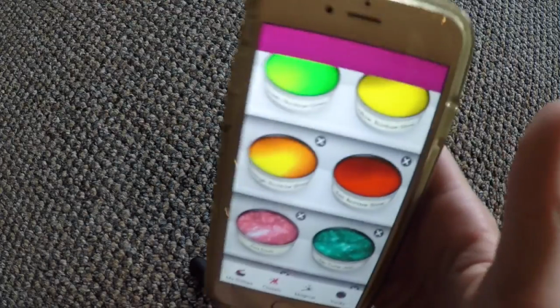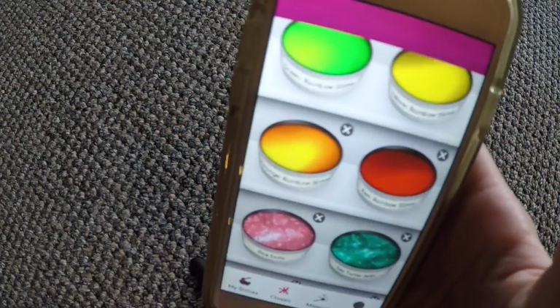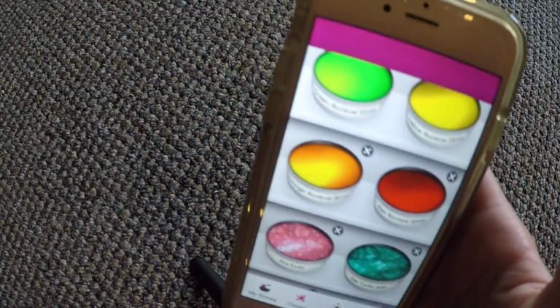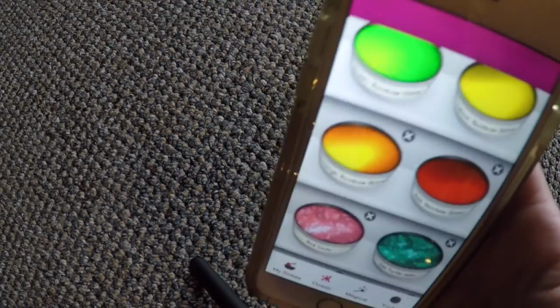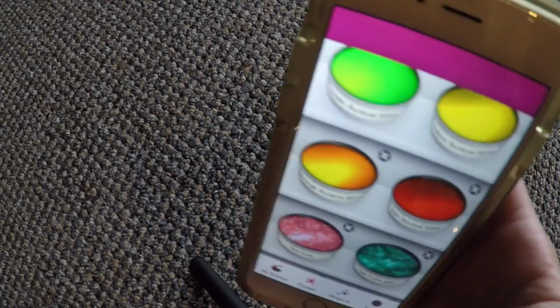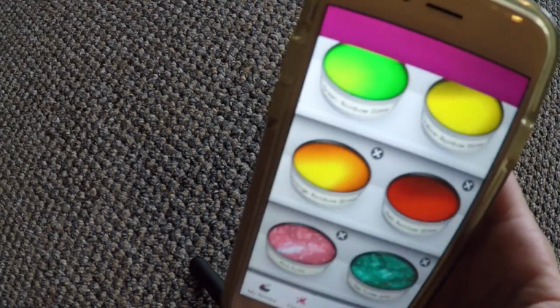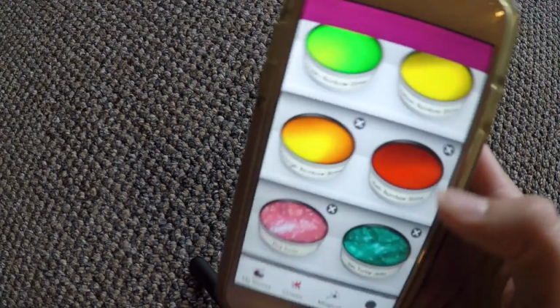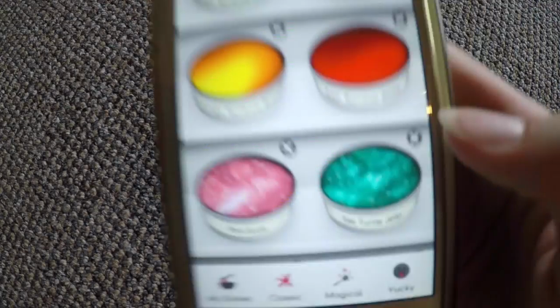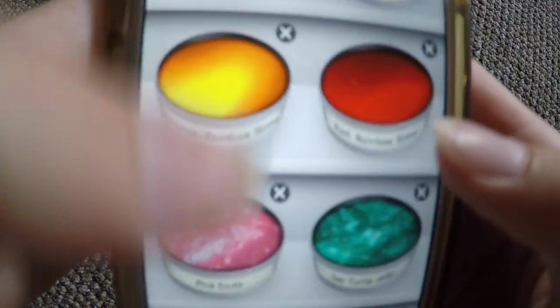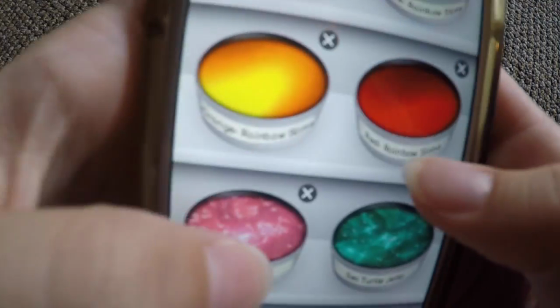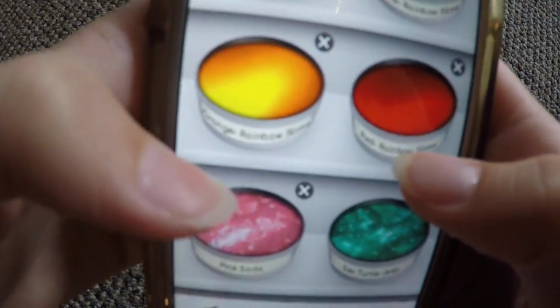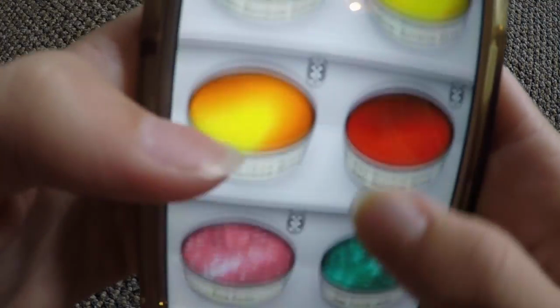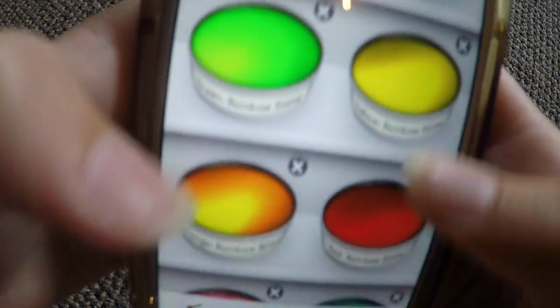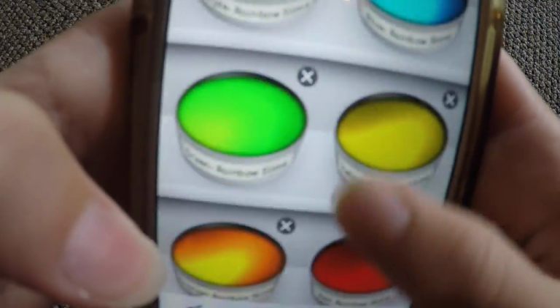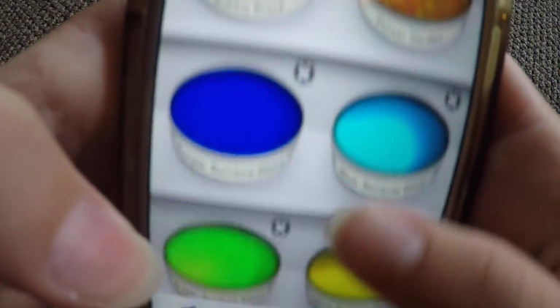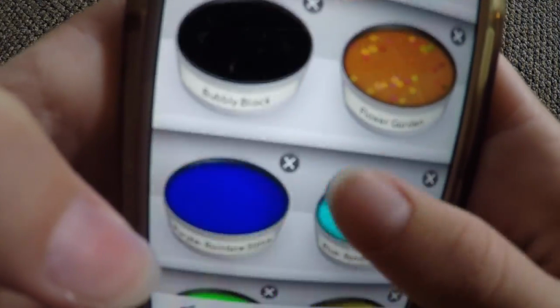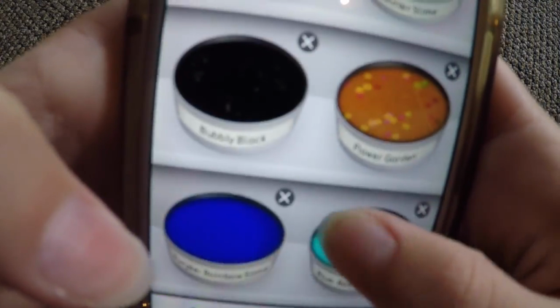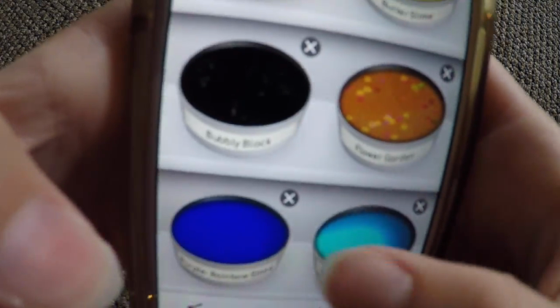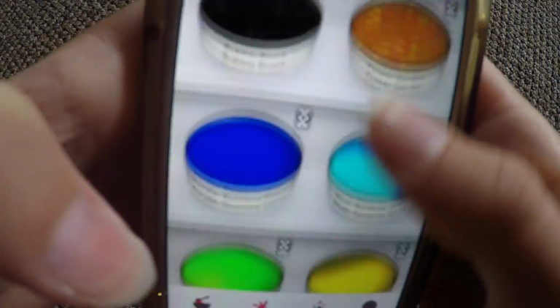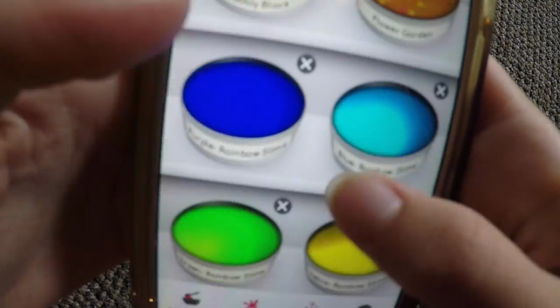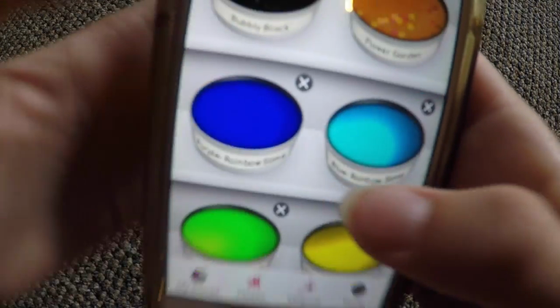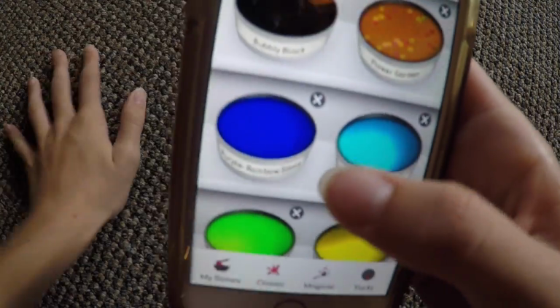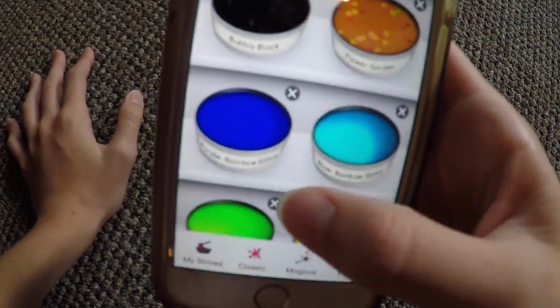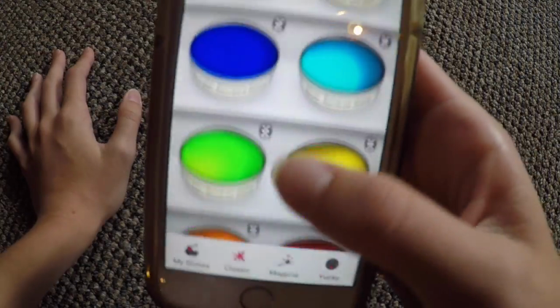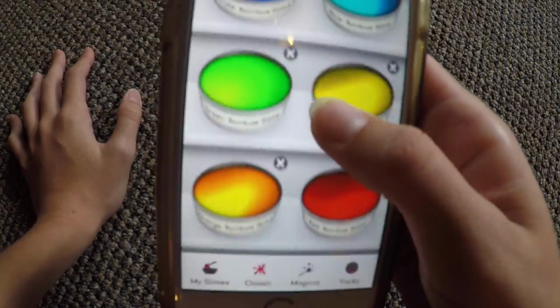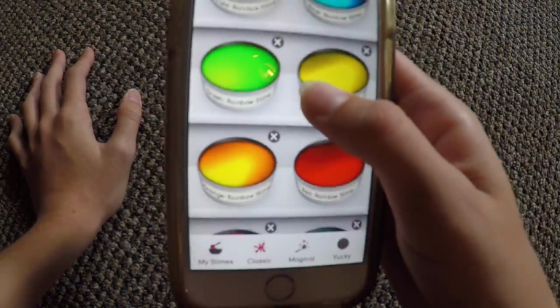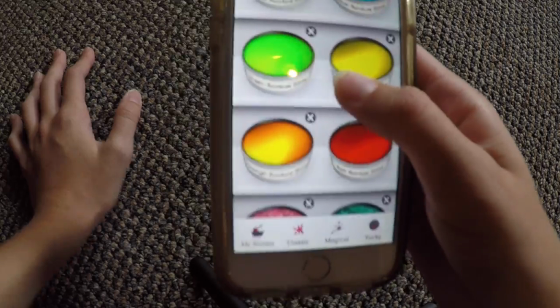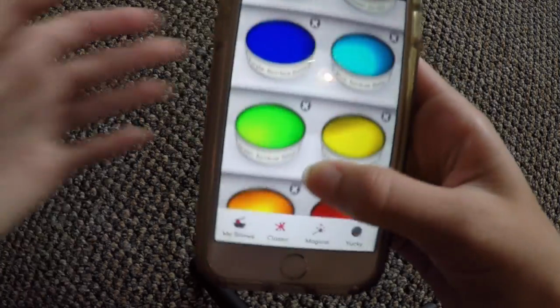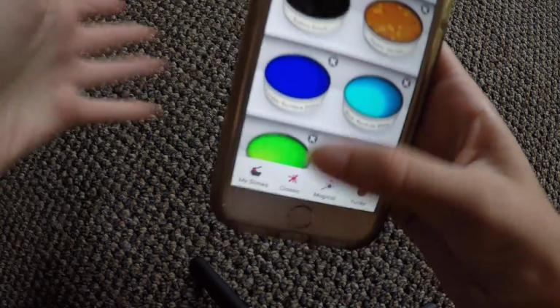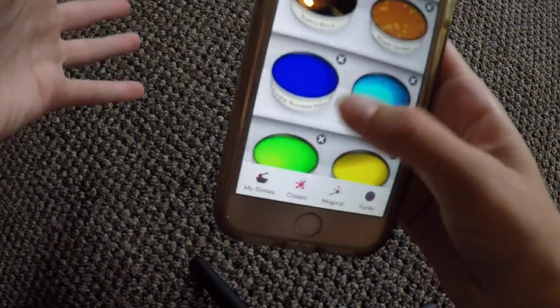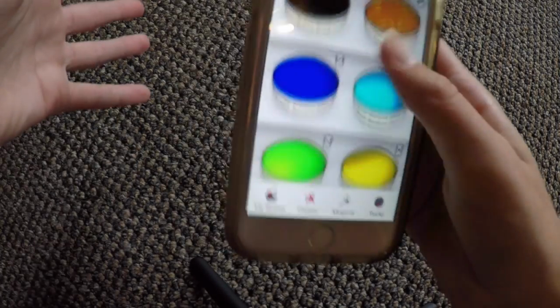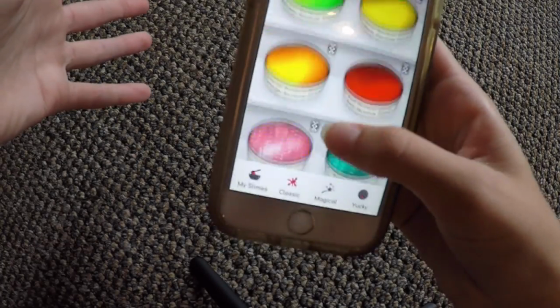So then I kind of started making a series of slimes — I had red, orange, yellow, green, blue, and purple, which that purple really looks just like a darker blue. But basically I made a series of rainbow slimes.